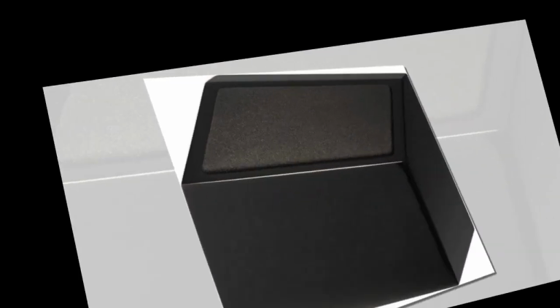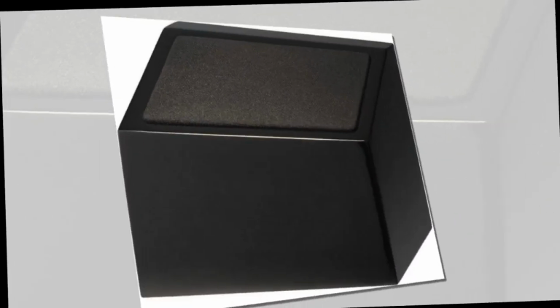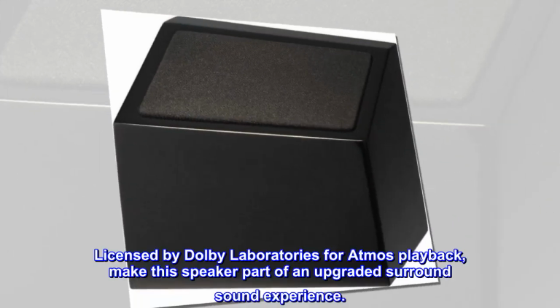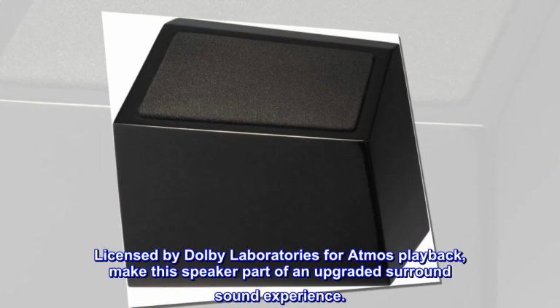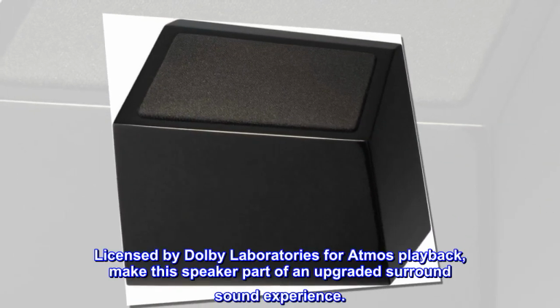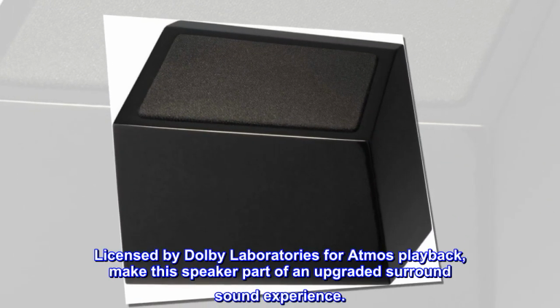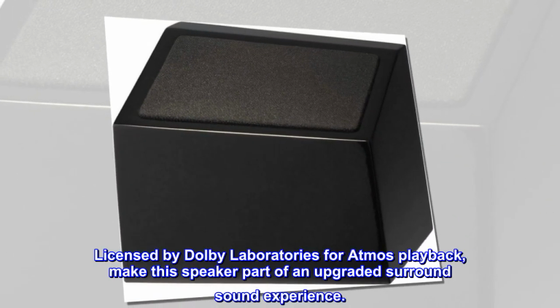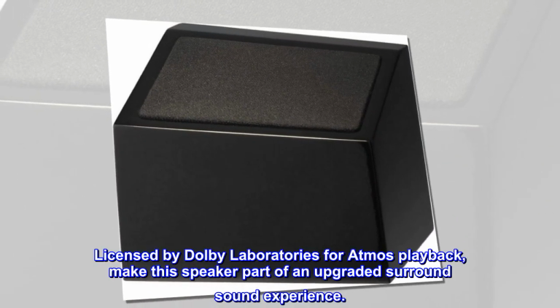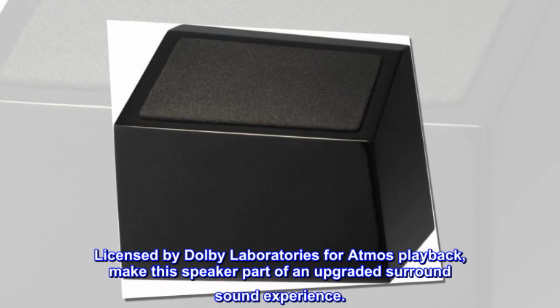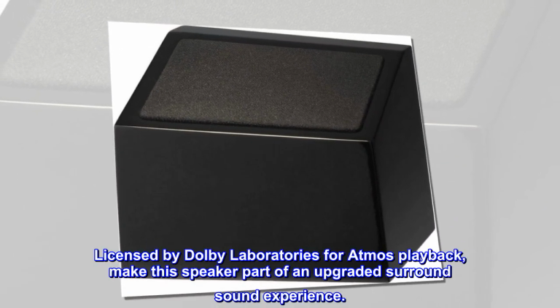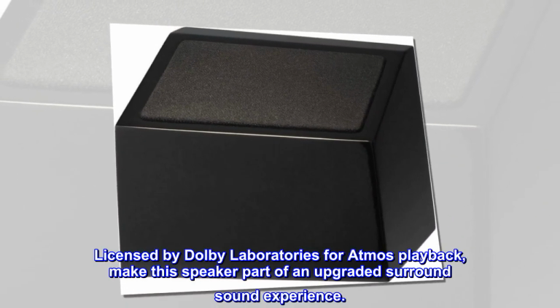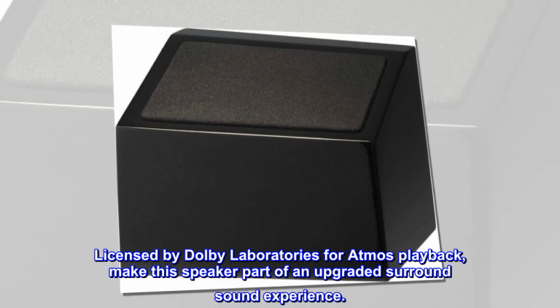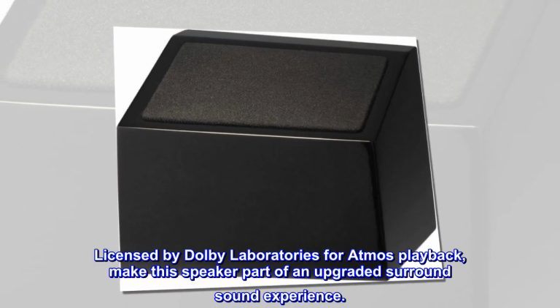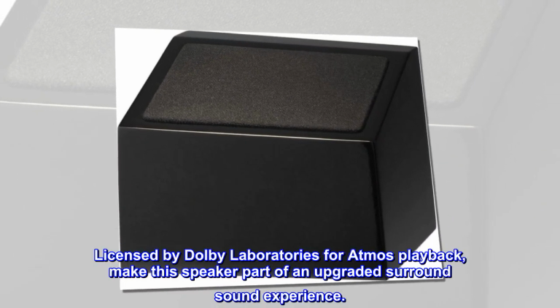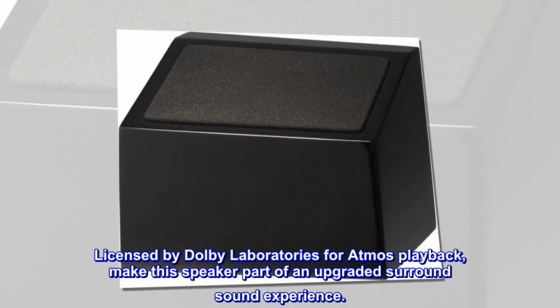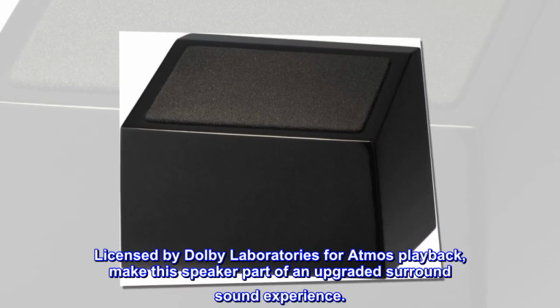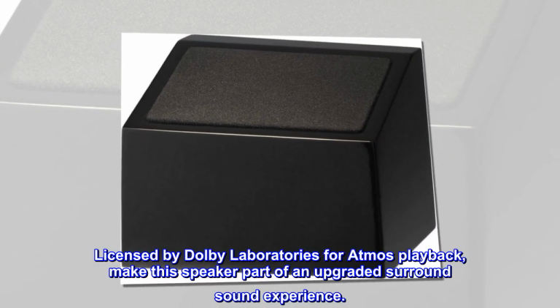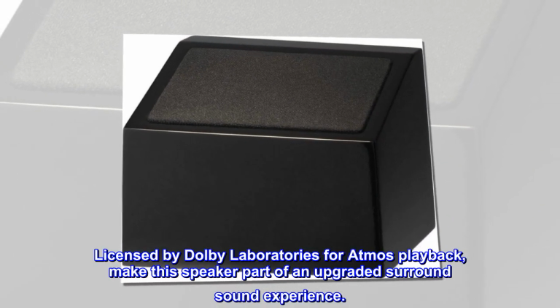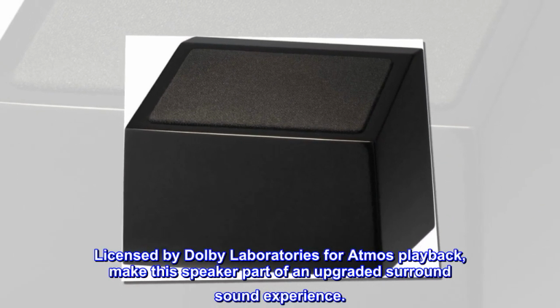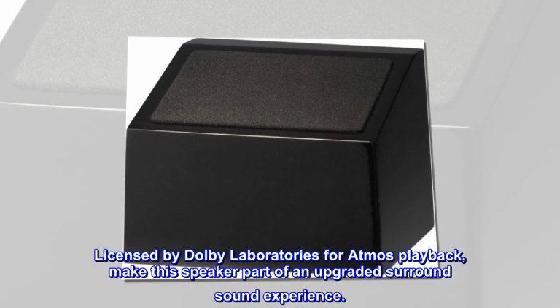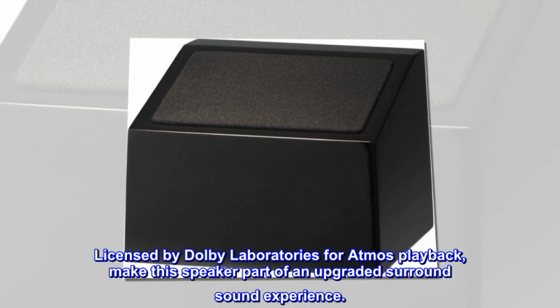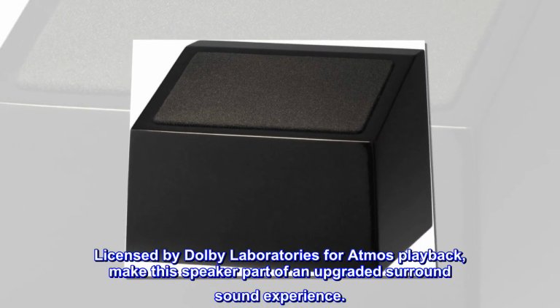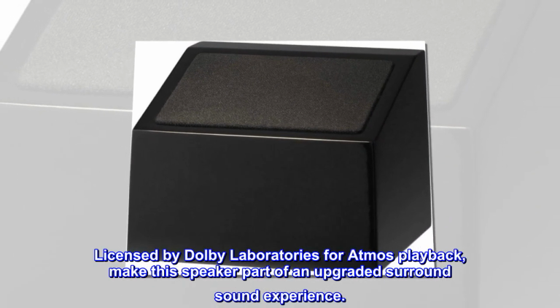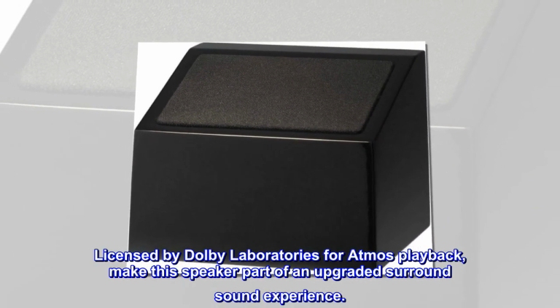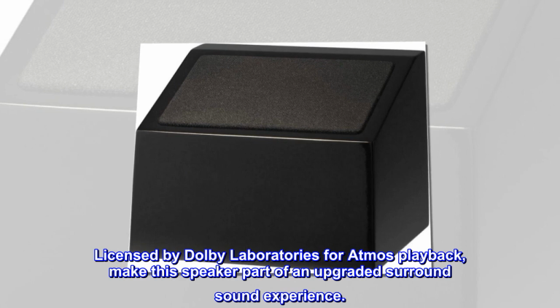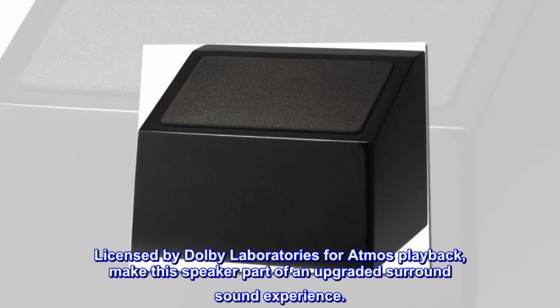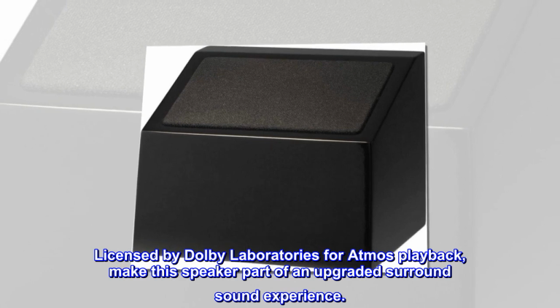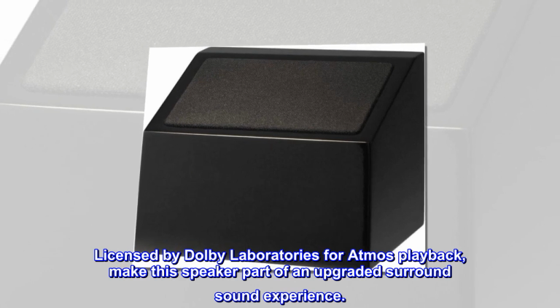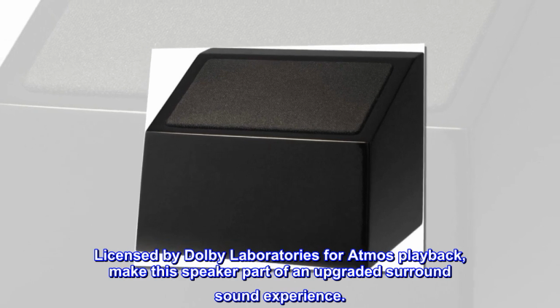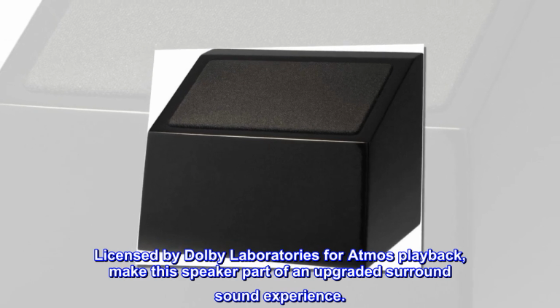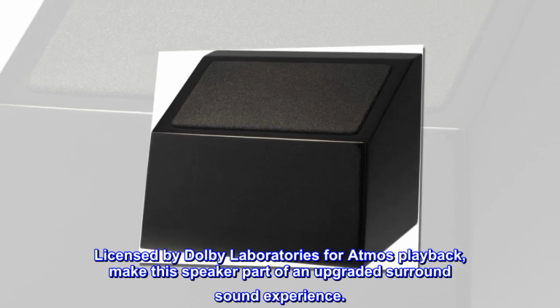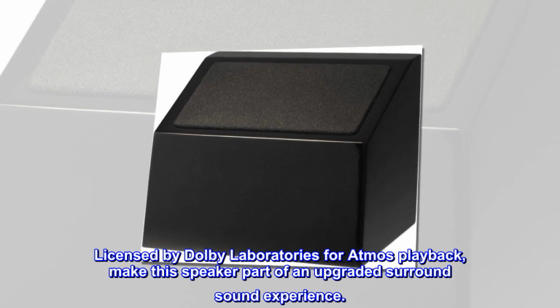Licensed by Dolby Laboratories for Atmos playback. Make the speaker part of an upgraded surround sound experience.